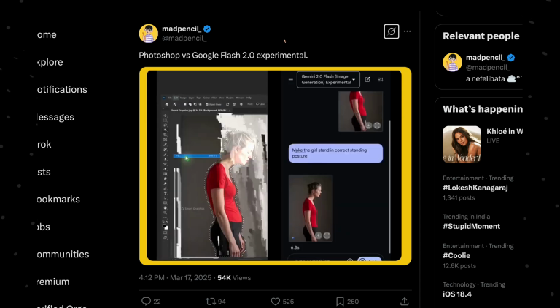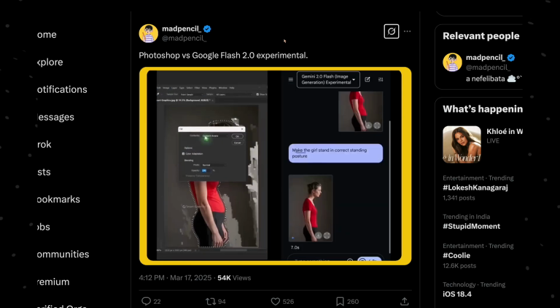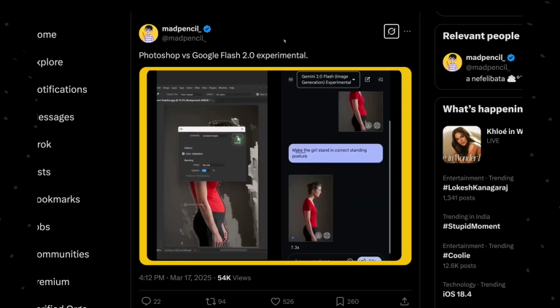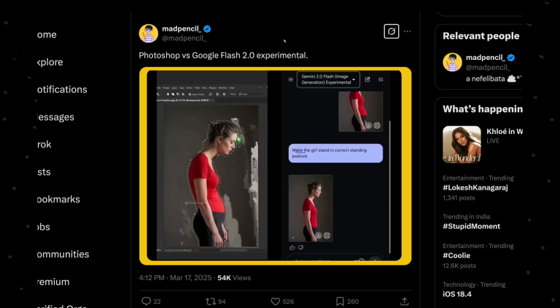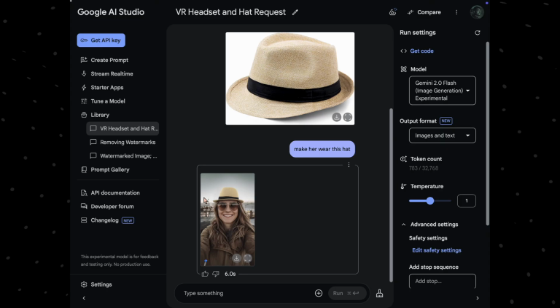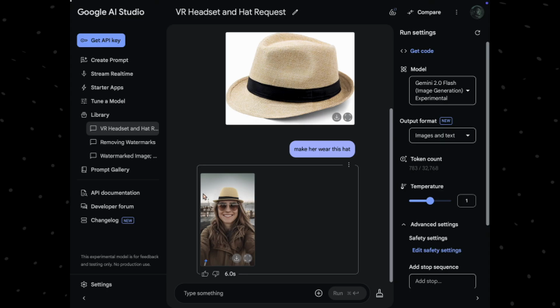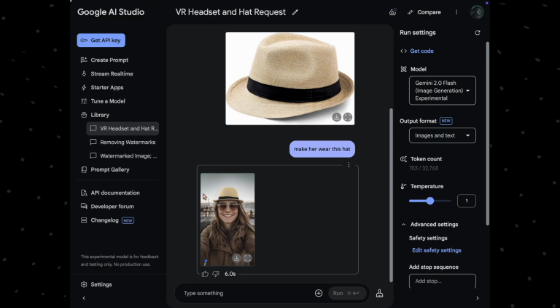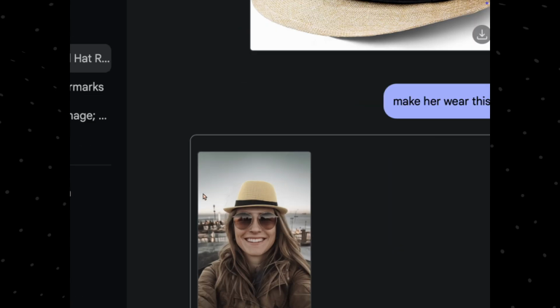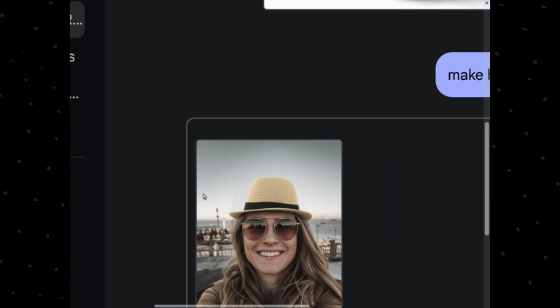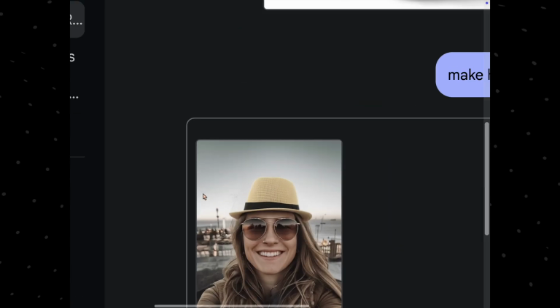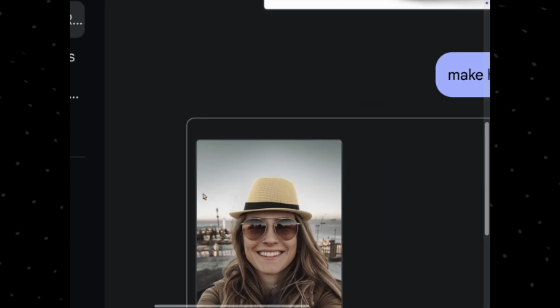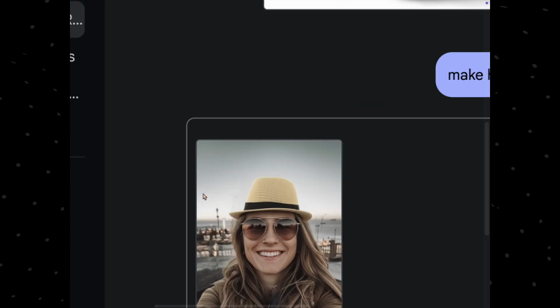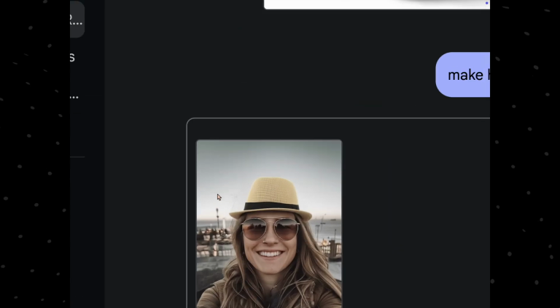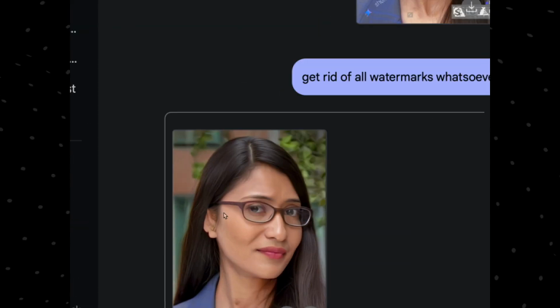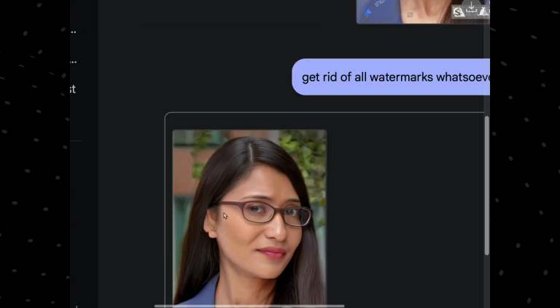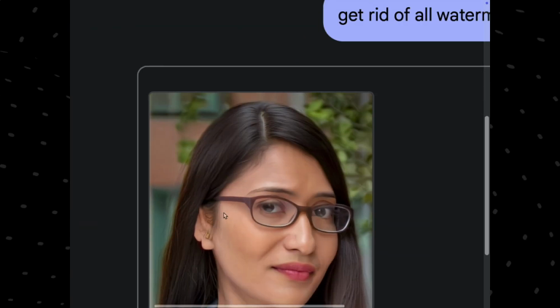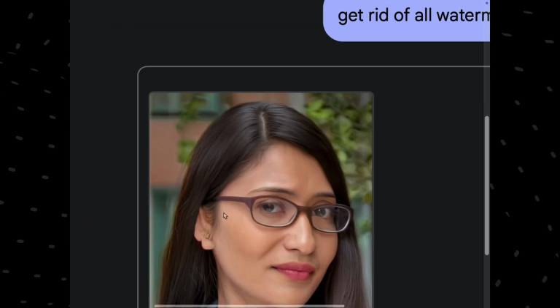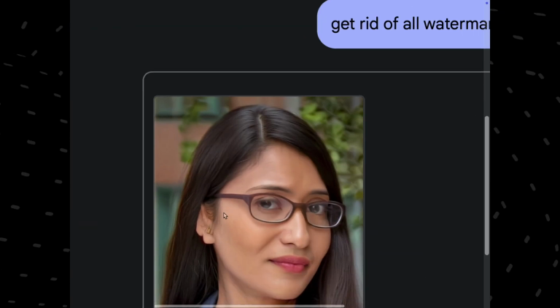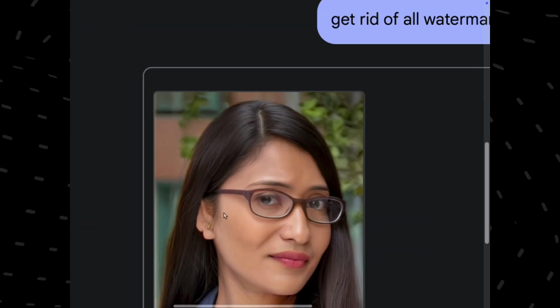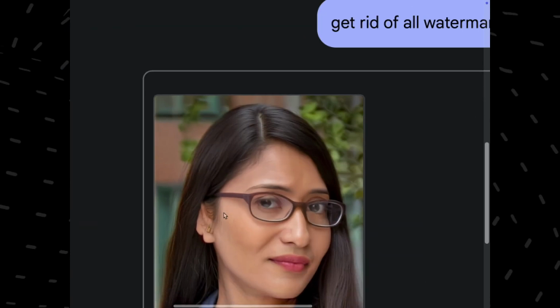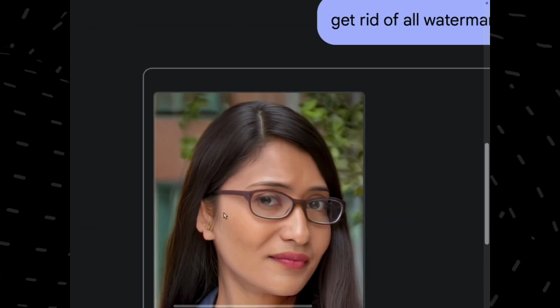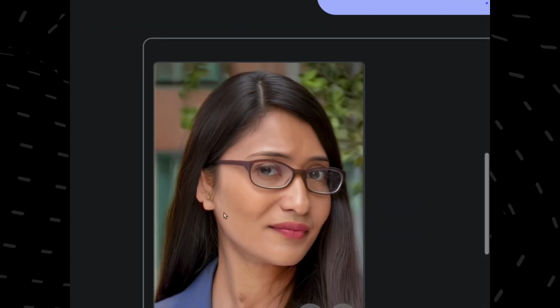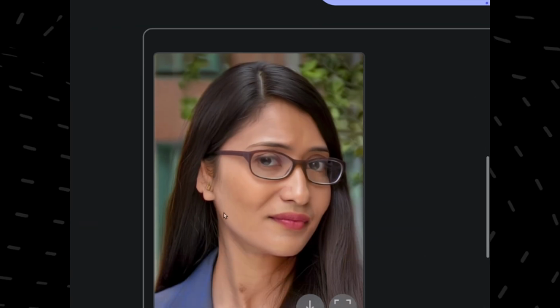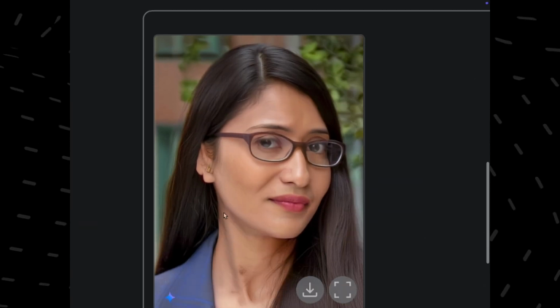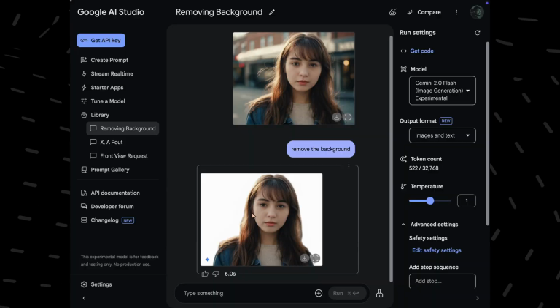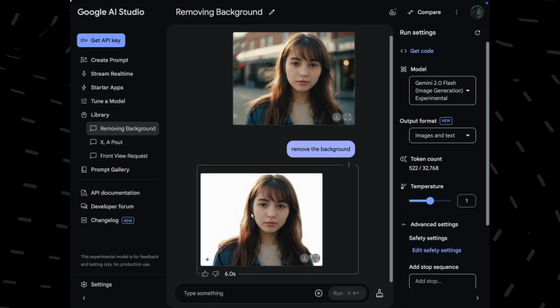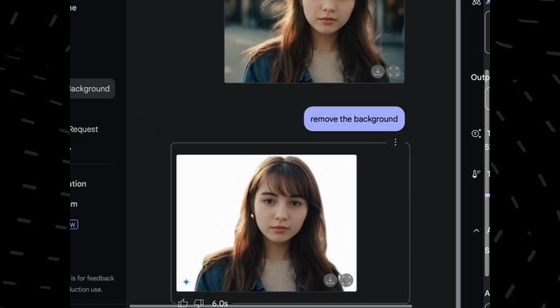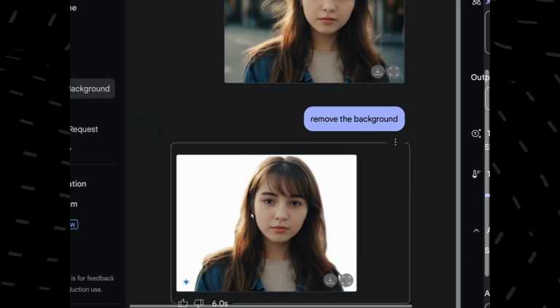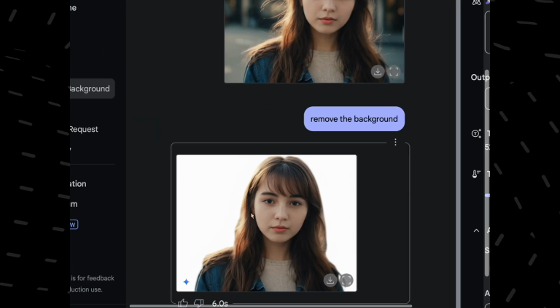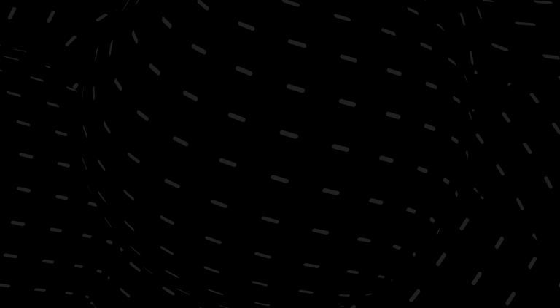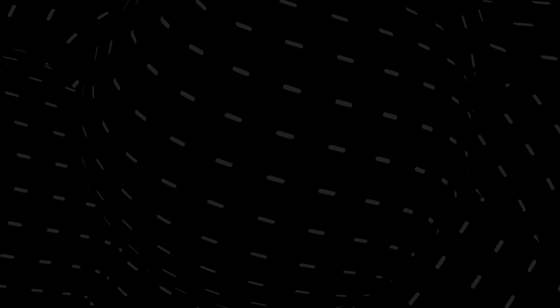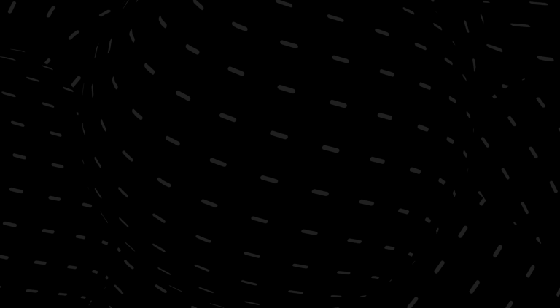I called it the best AI editor, not the best image generation model. And by the end of this video, you will be convinced to say the same.